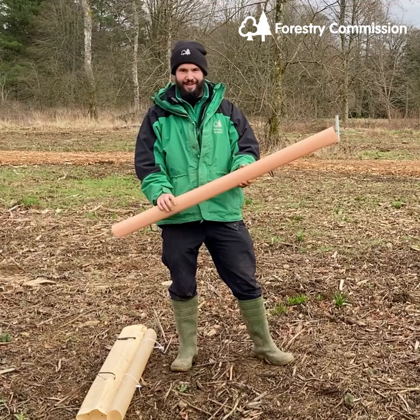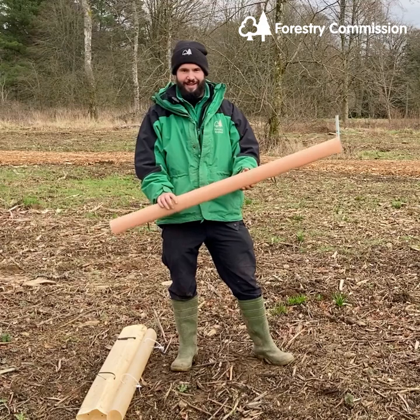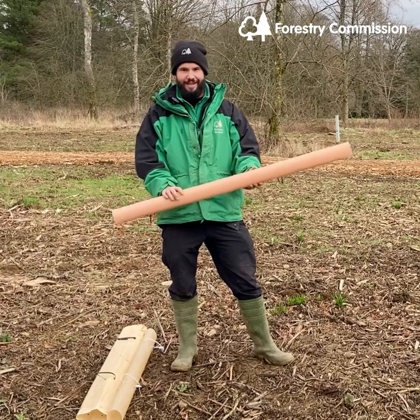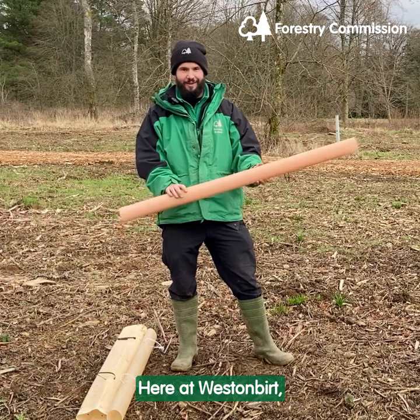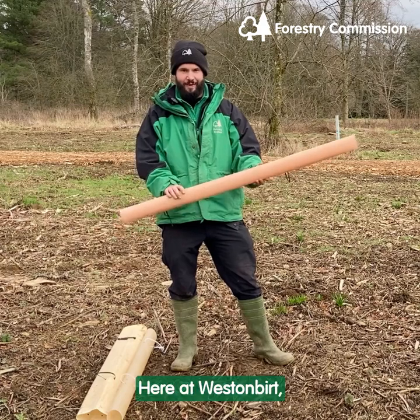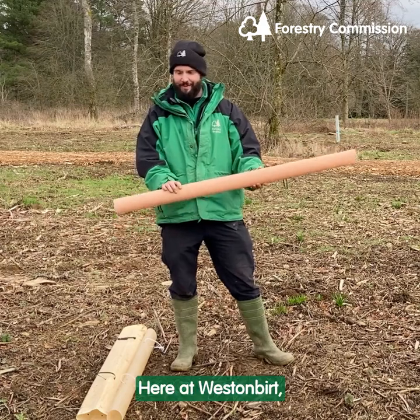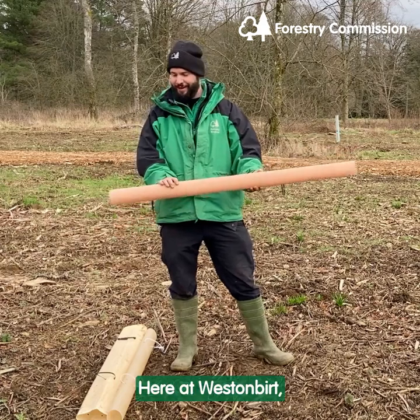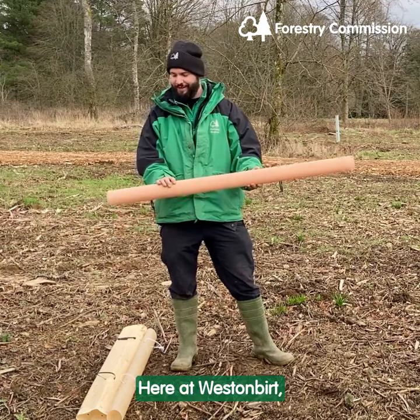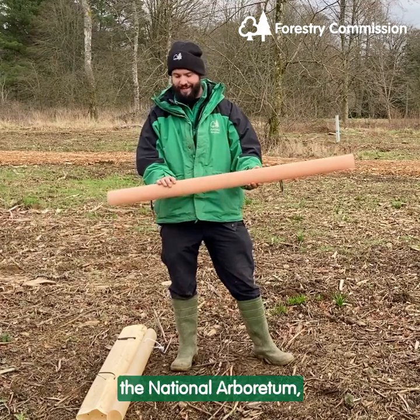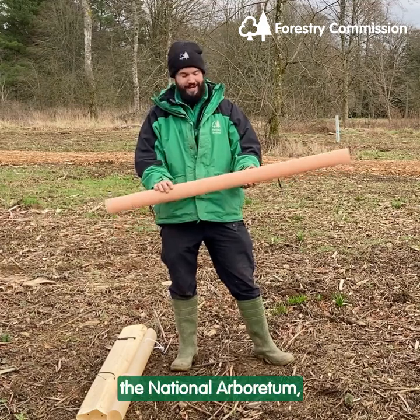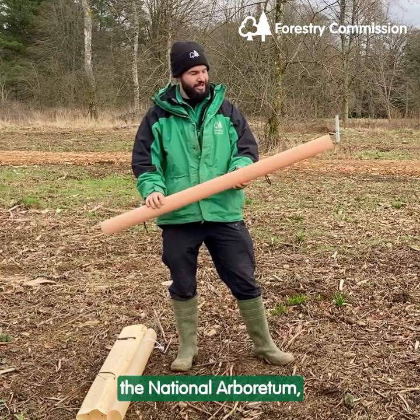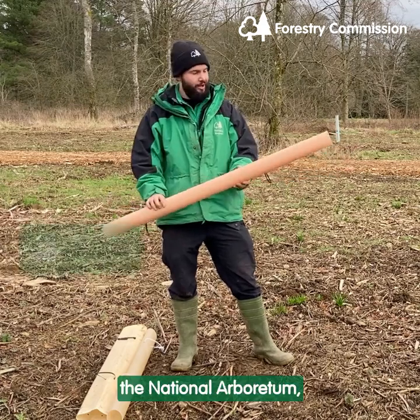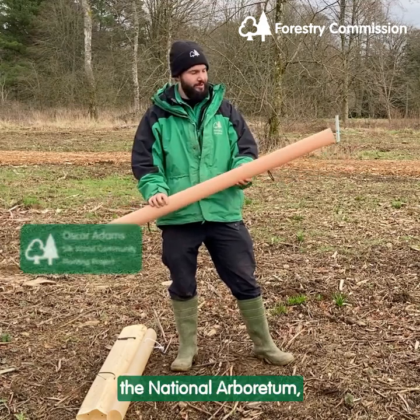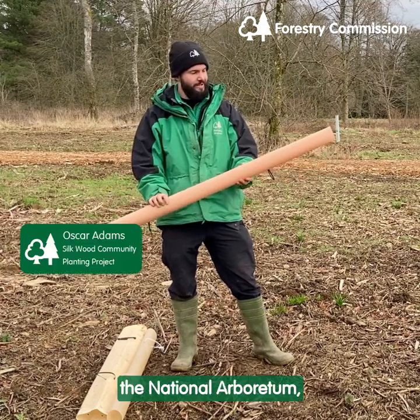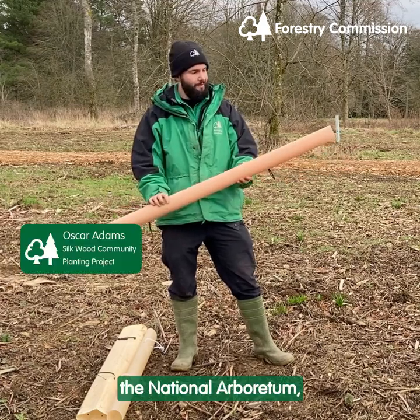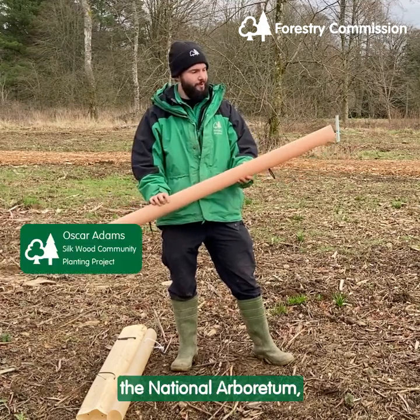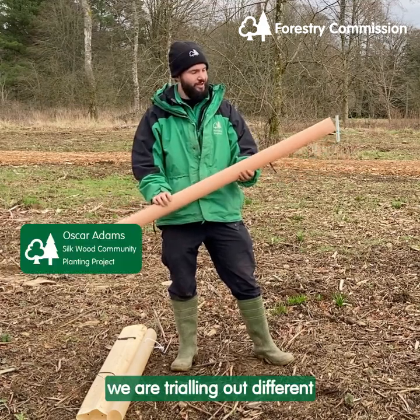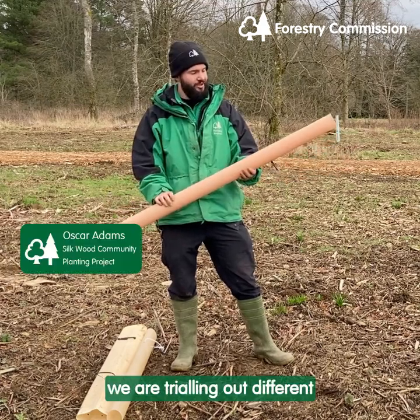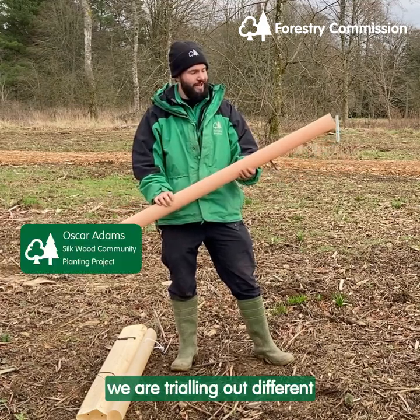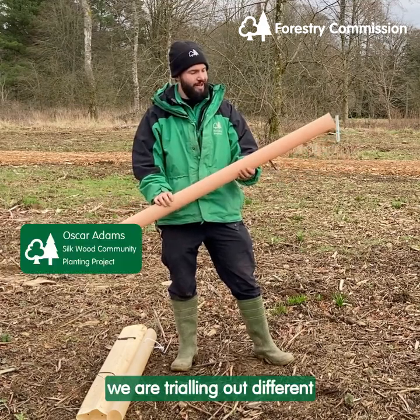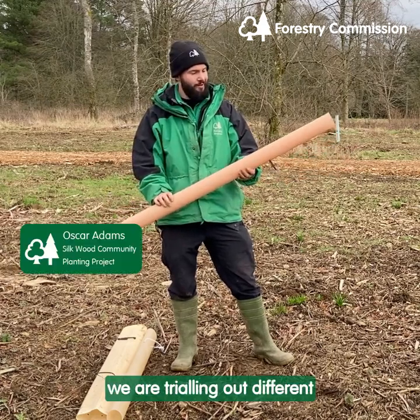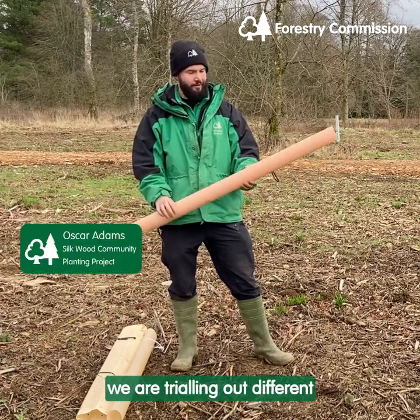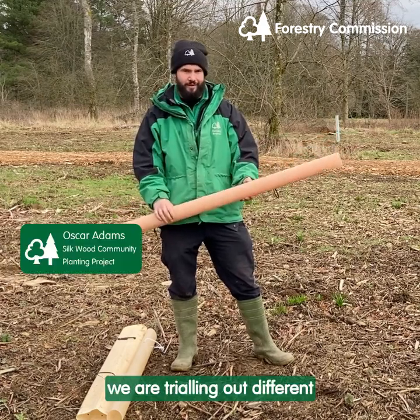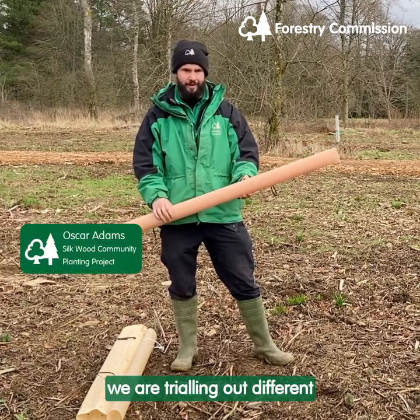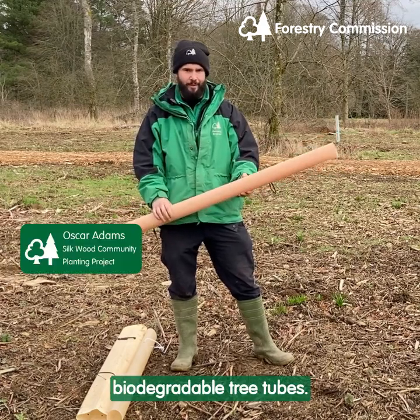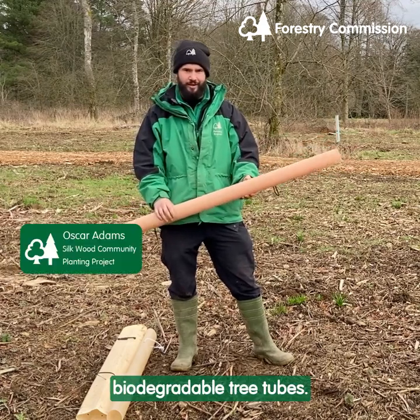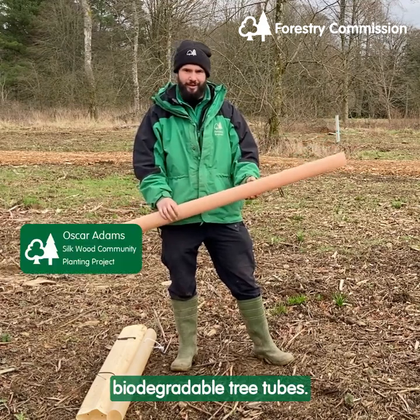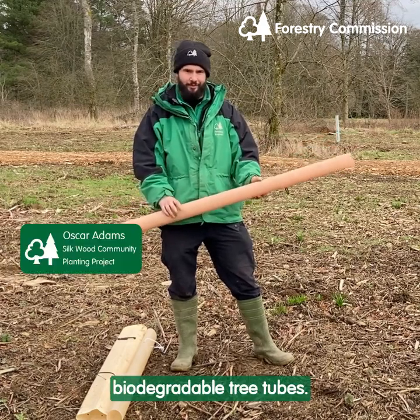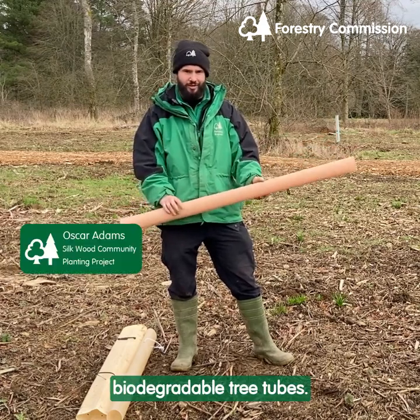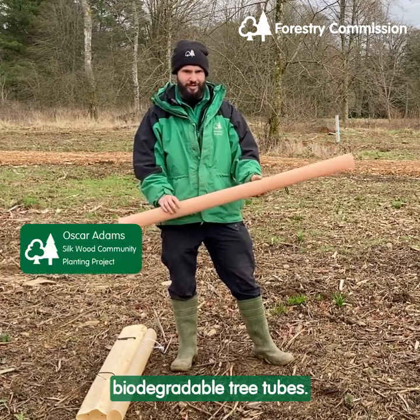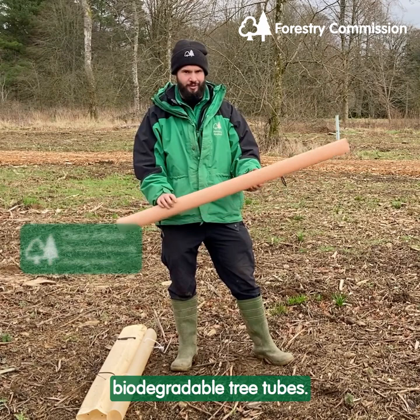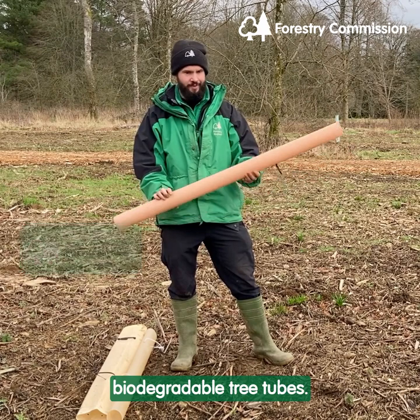Here at Westenburg, the National Arboretum, we are trialing out different biodegradable tree tubes.